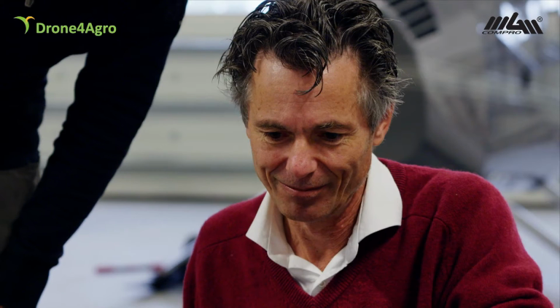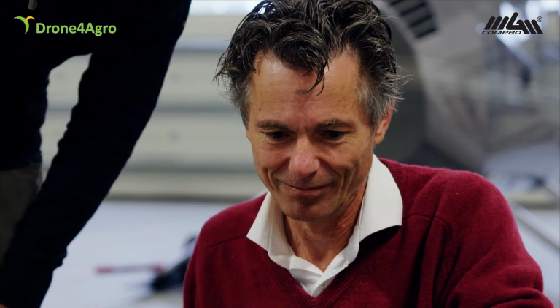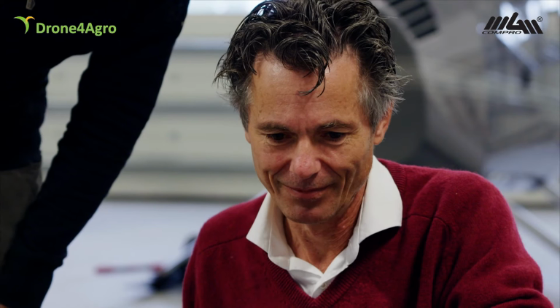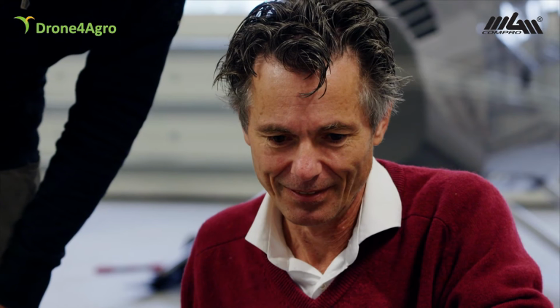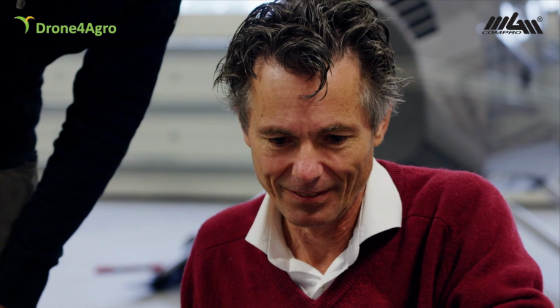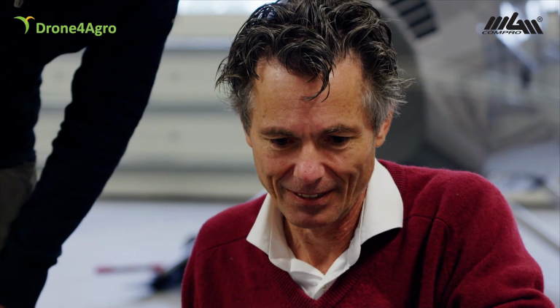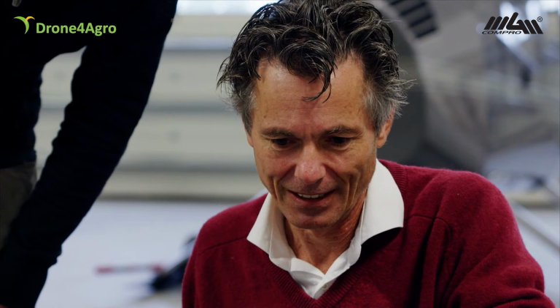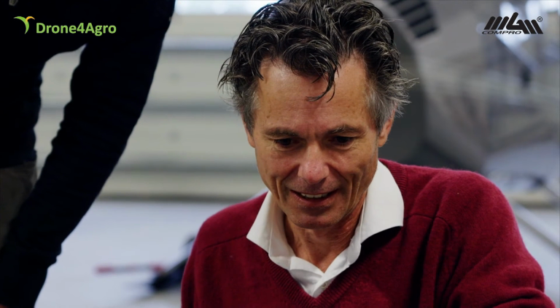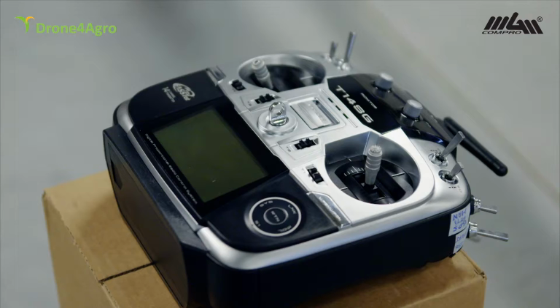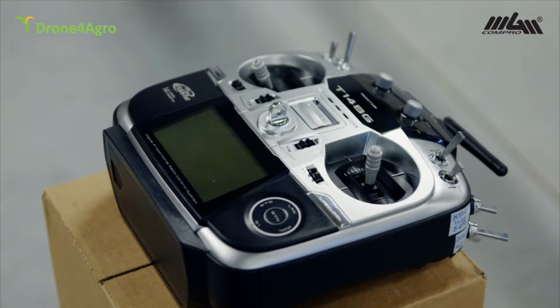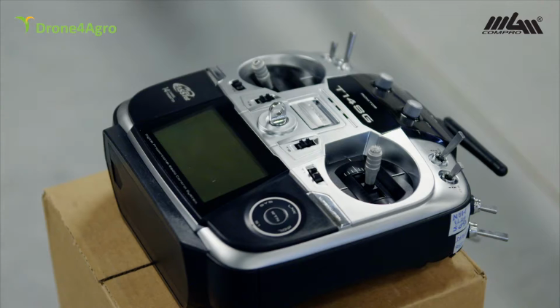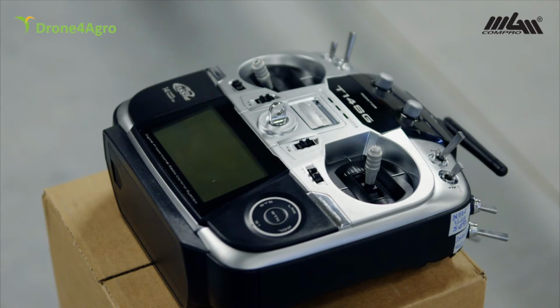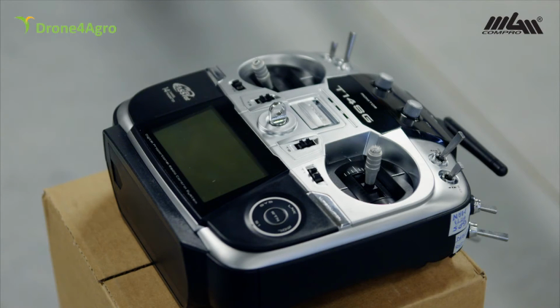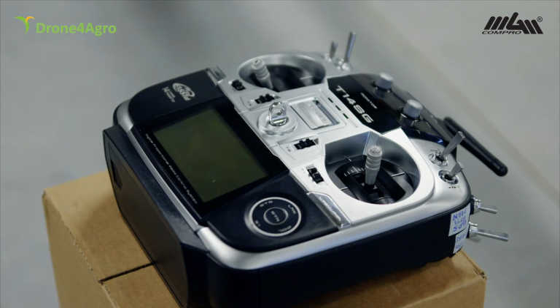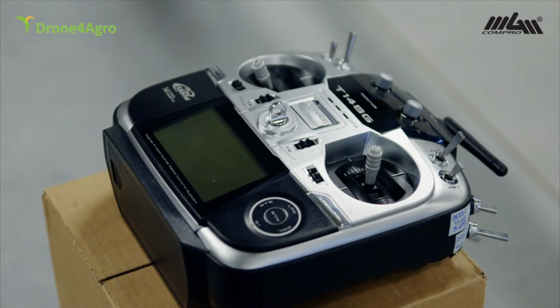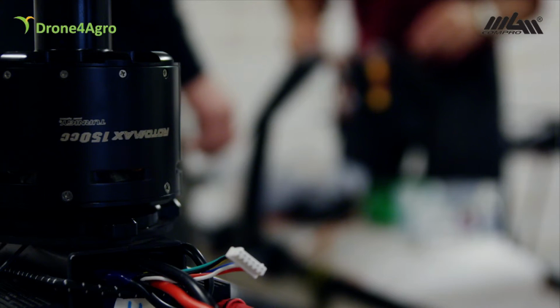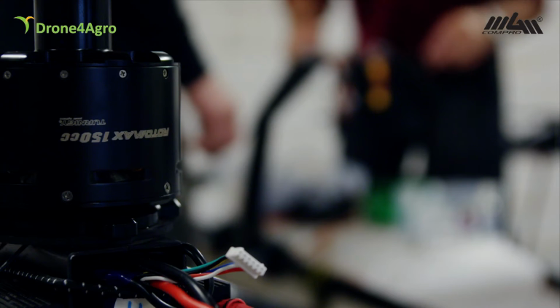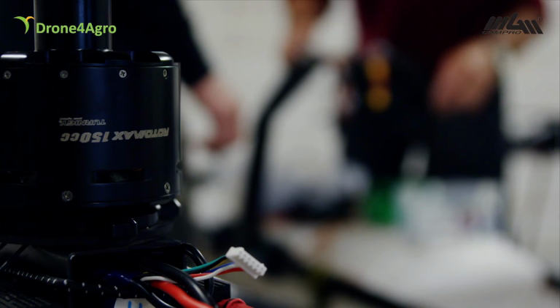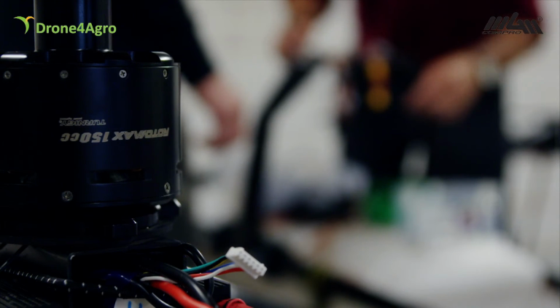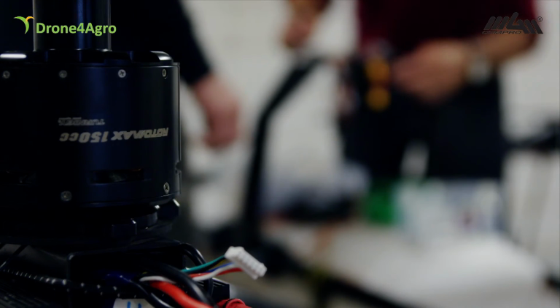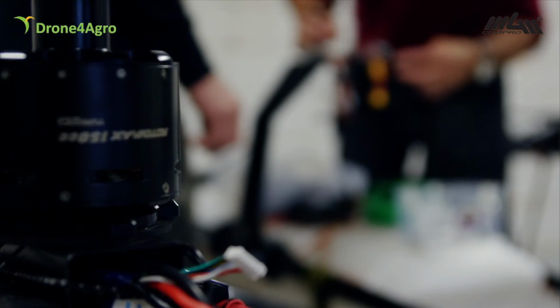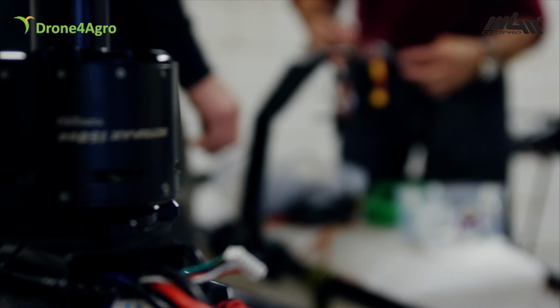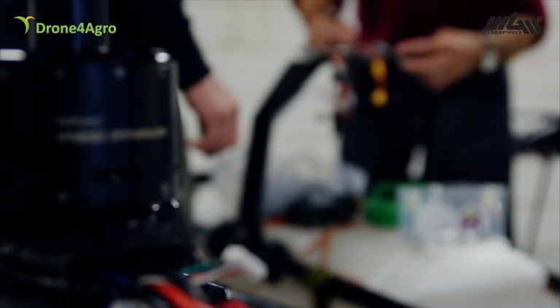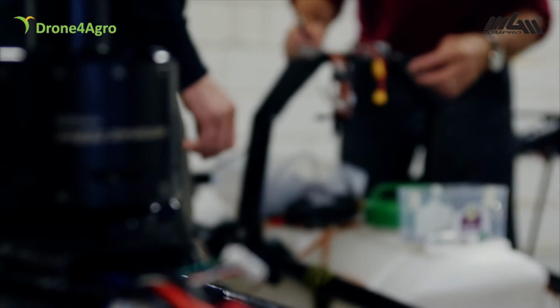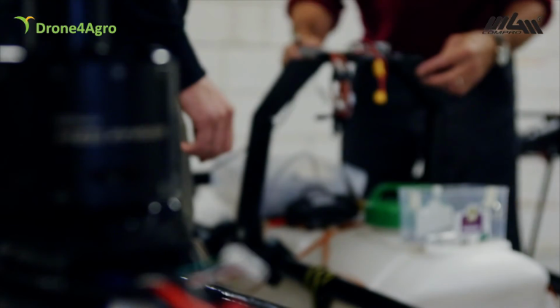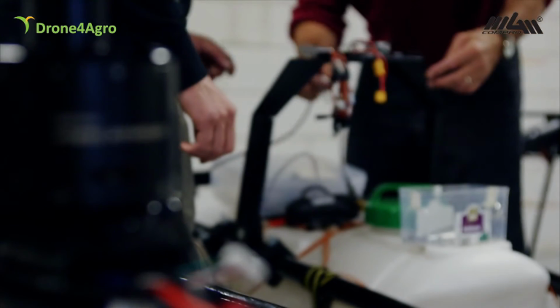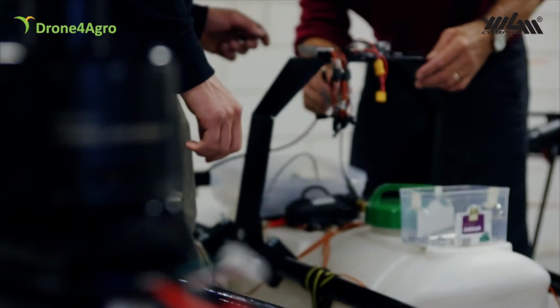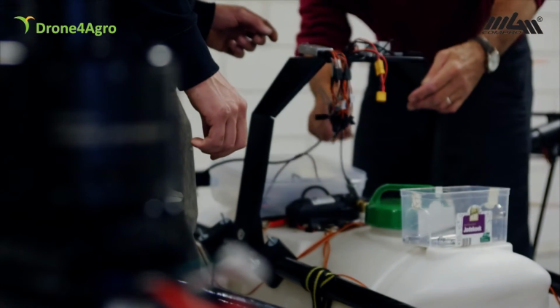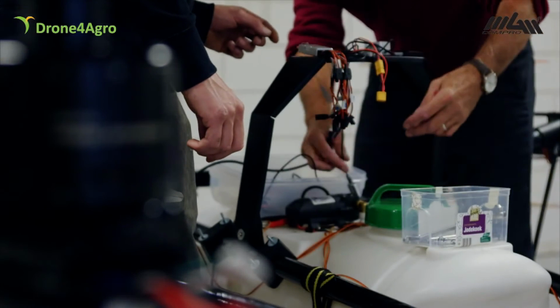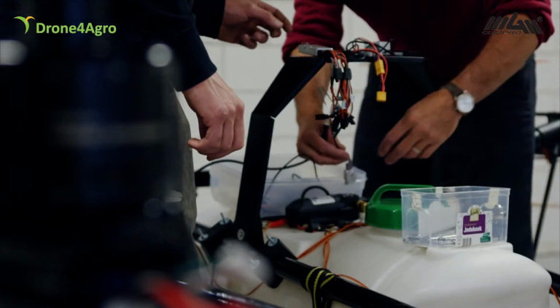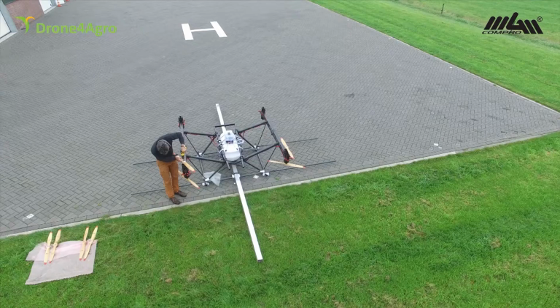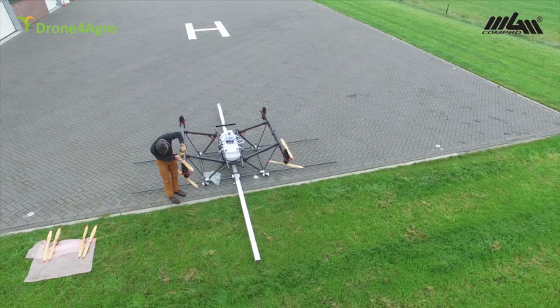Over the last year, we have developed and tested a working proof of concept. Currently, we are testing autonomous flight.